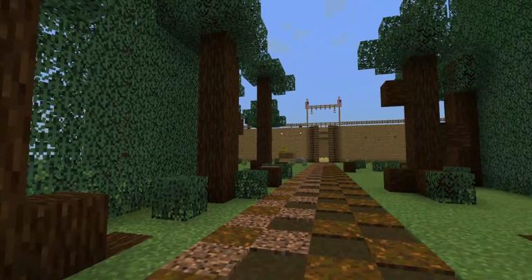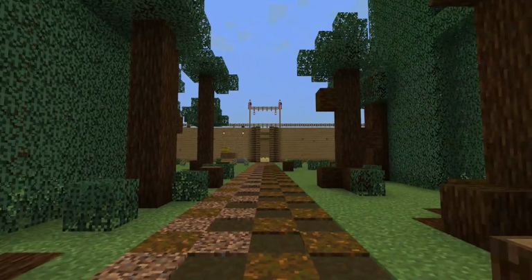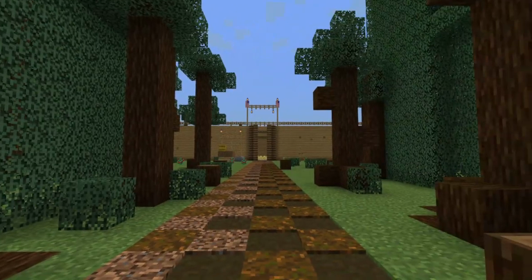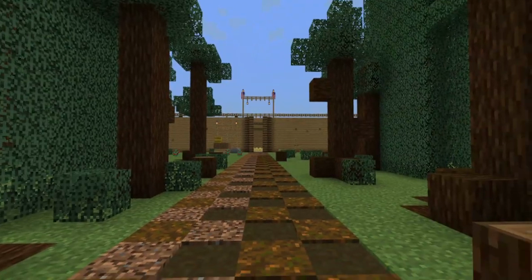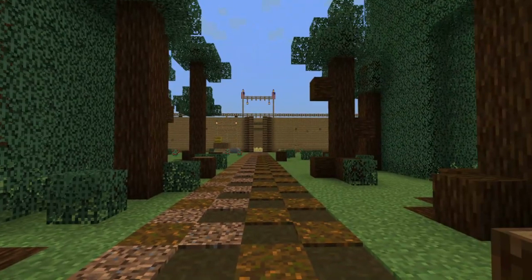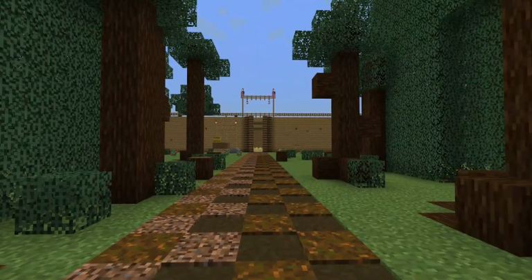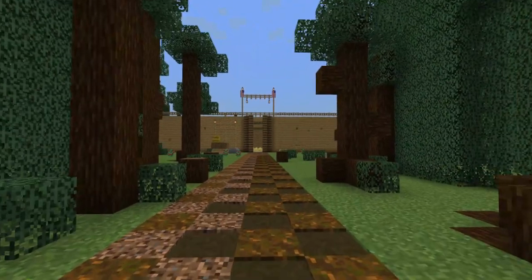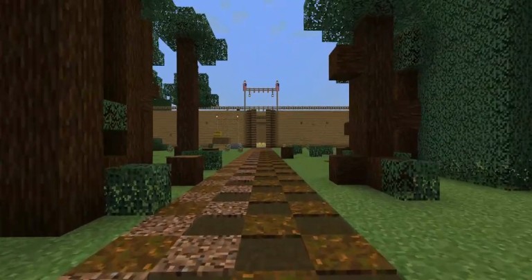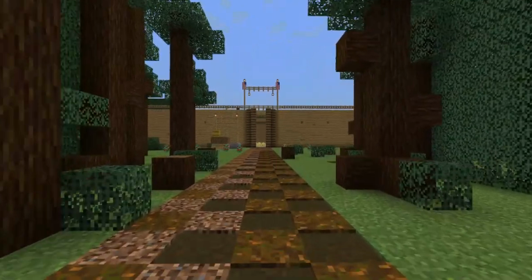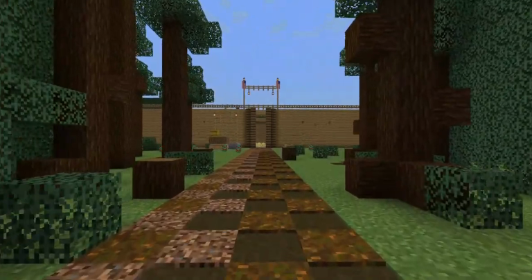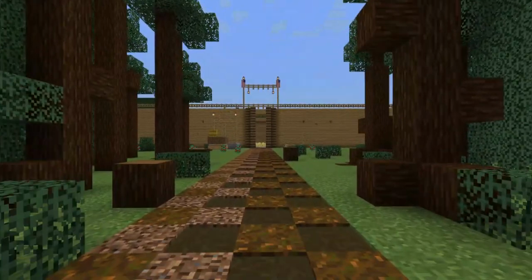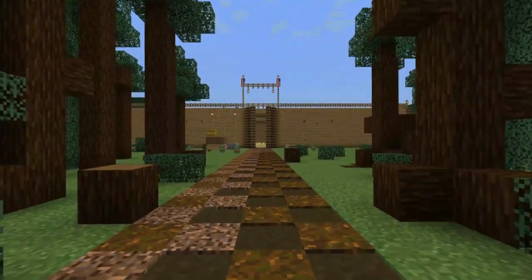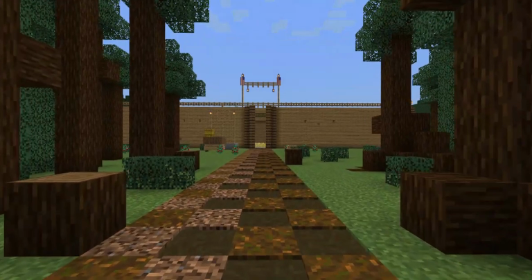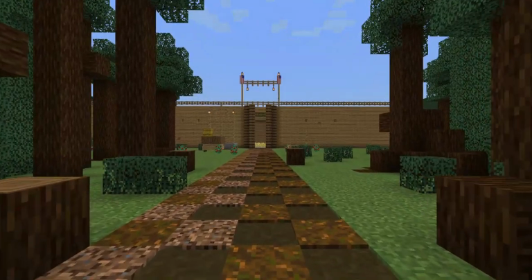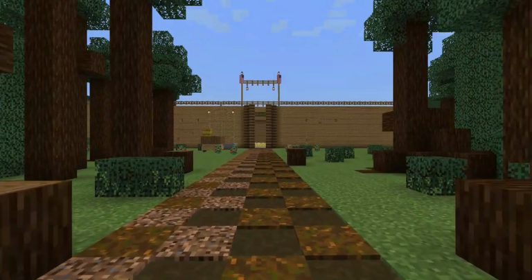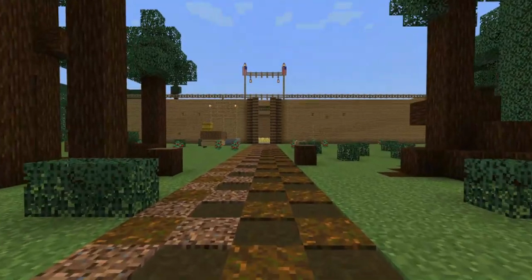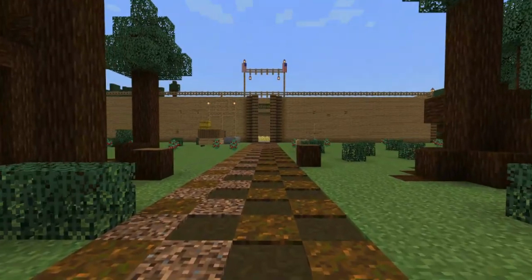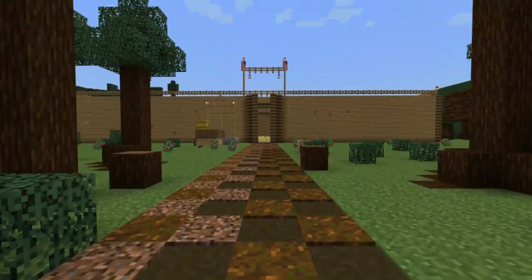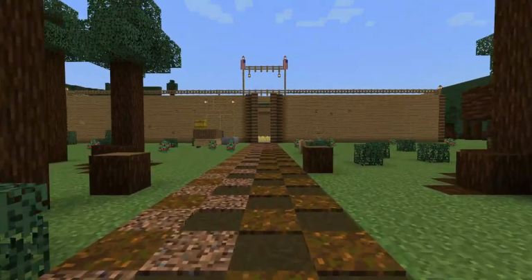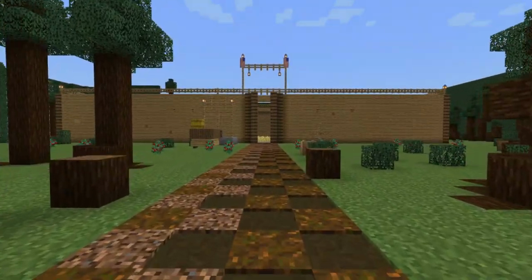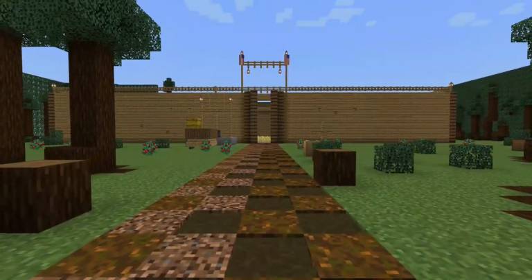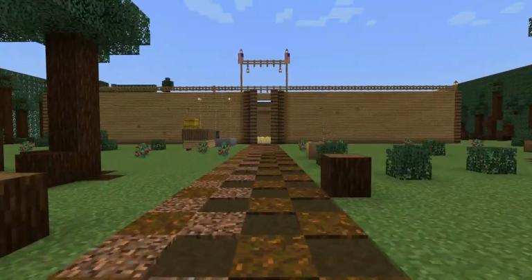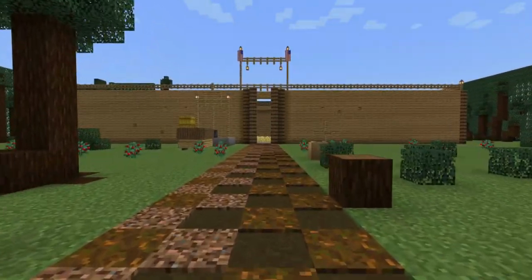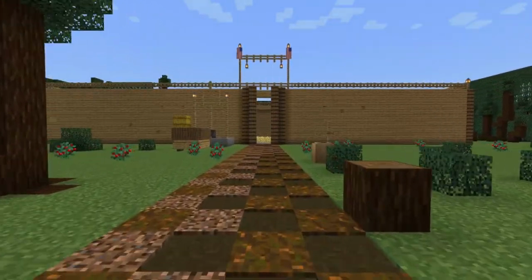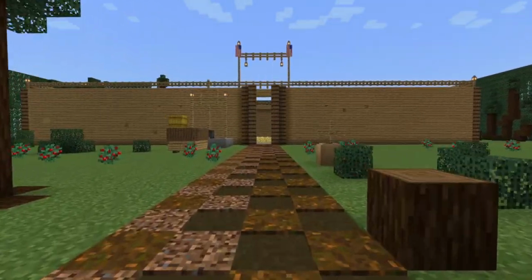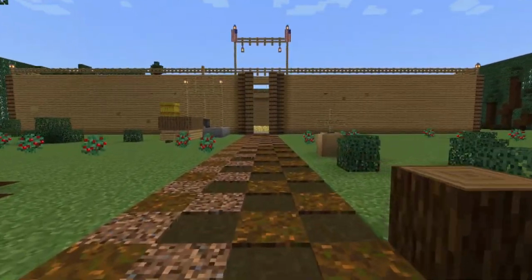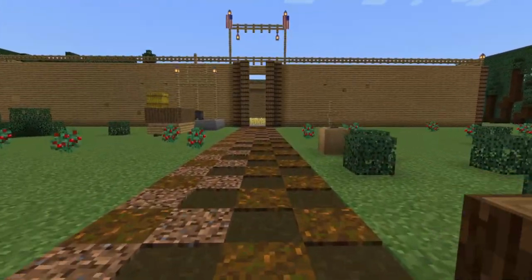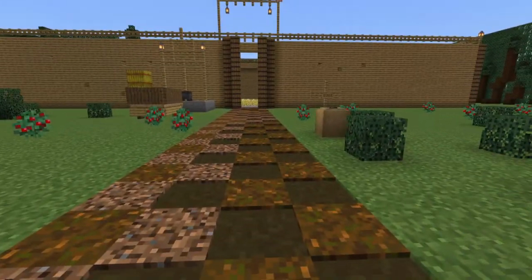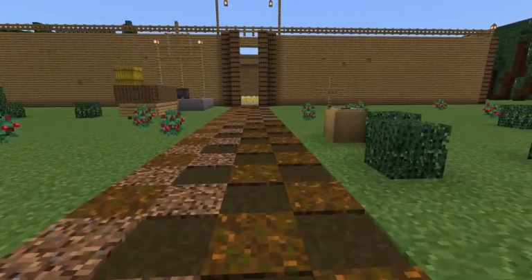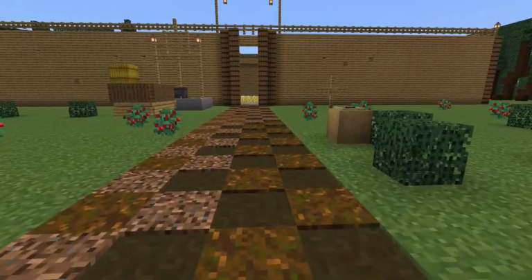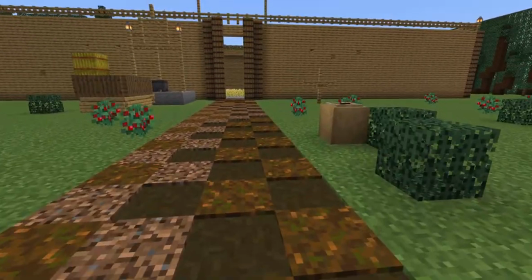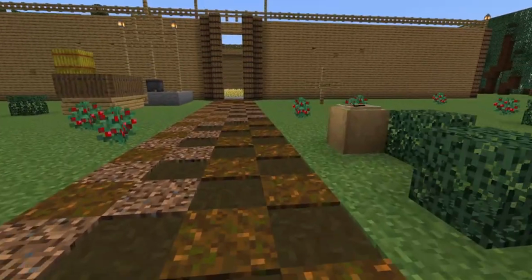Hello, welcome to Fort Boonesborough. We chose this build because it's important to Kentucky's history in the westward expansion.